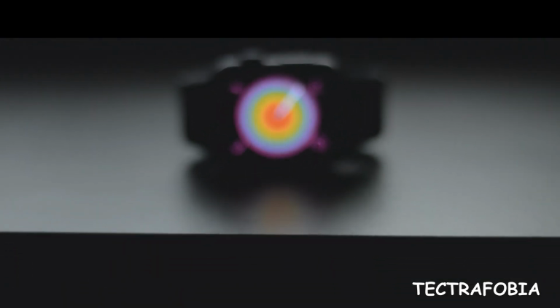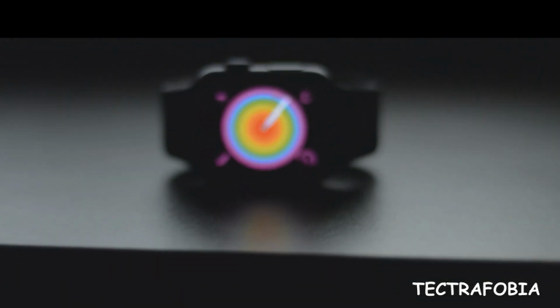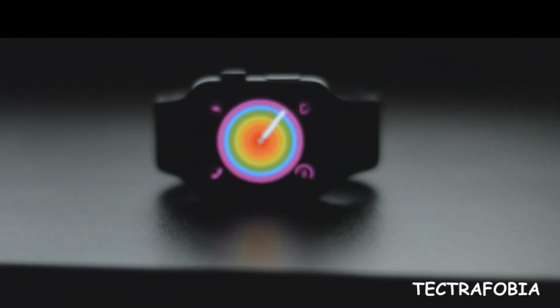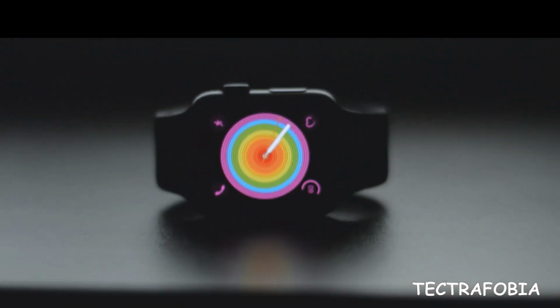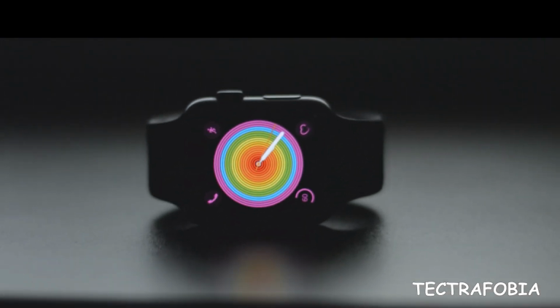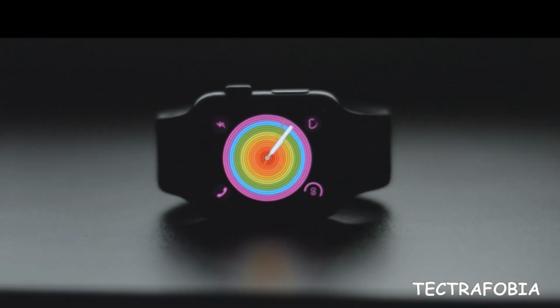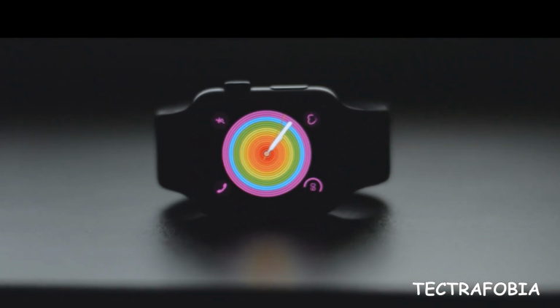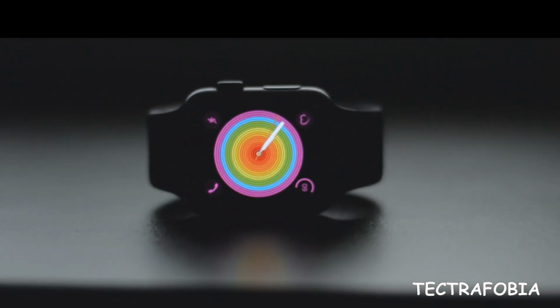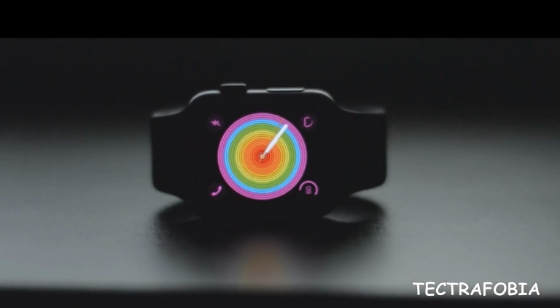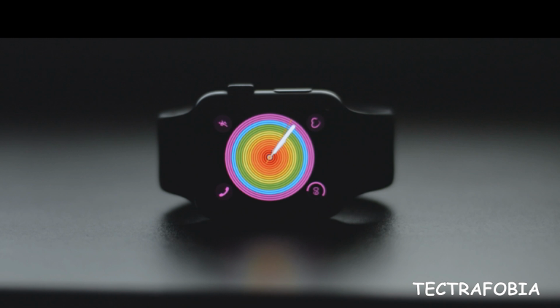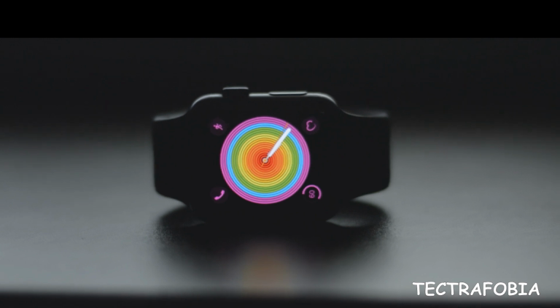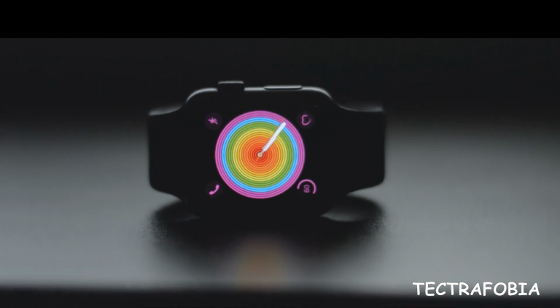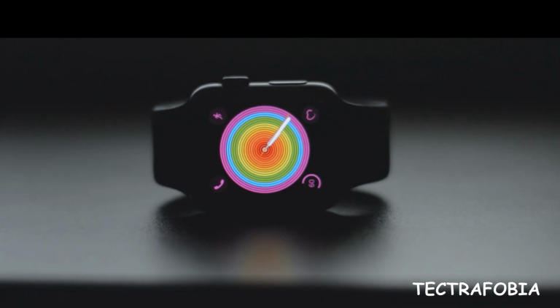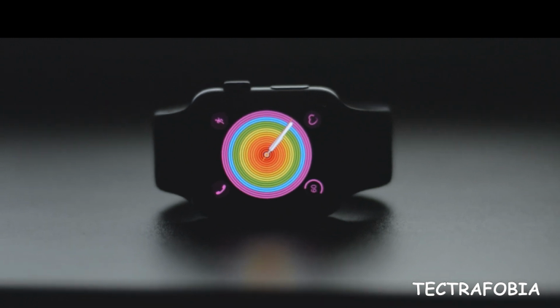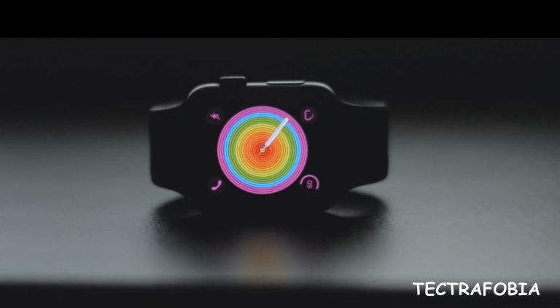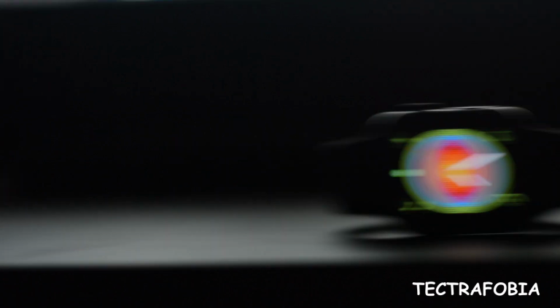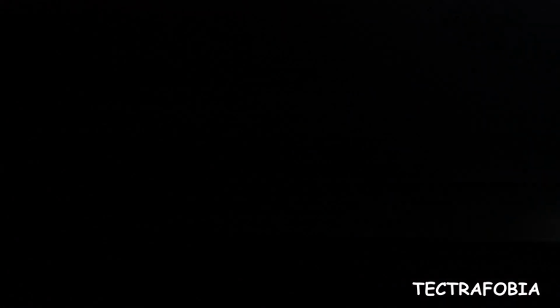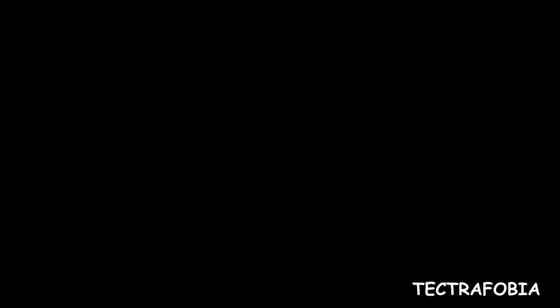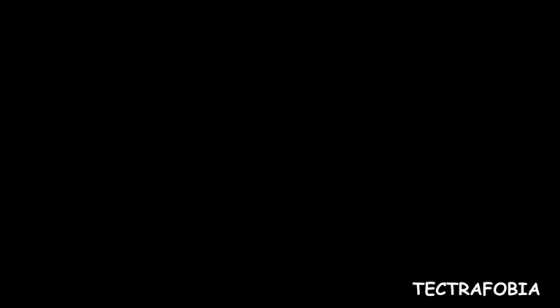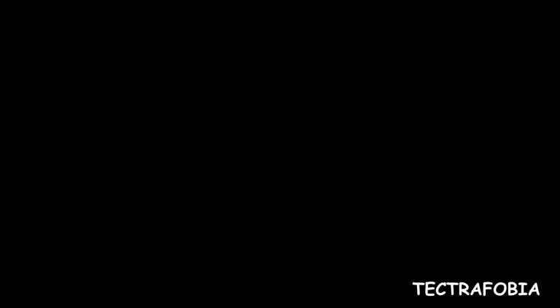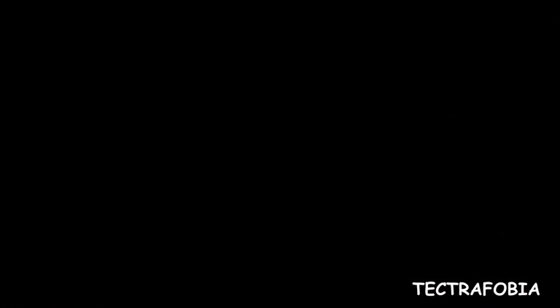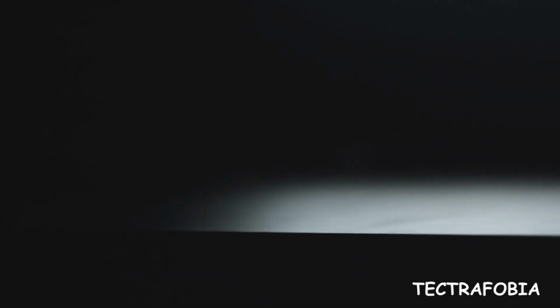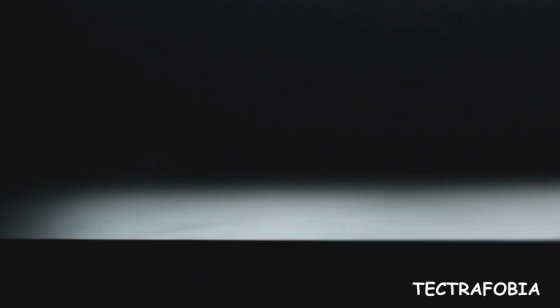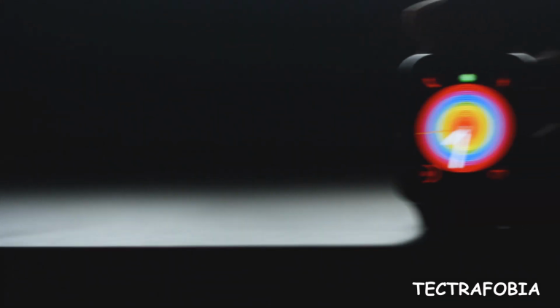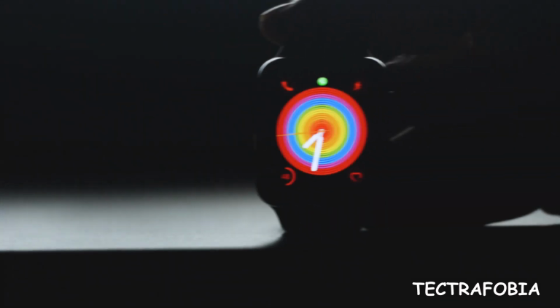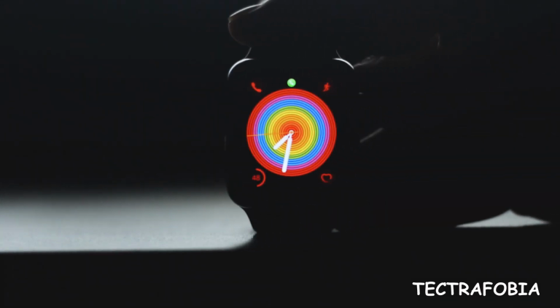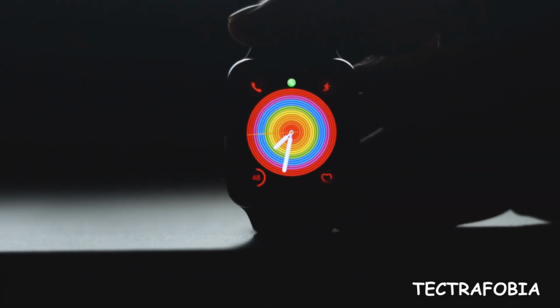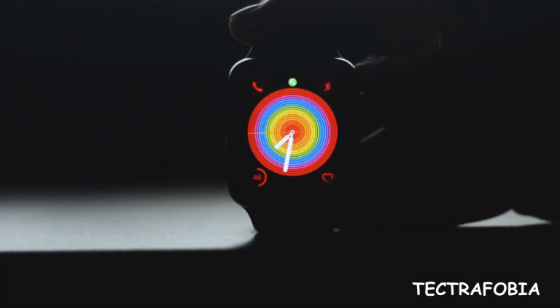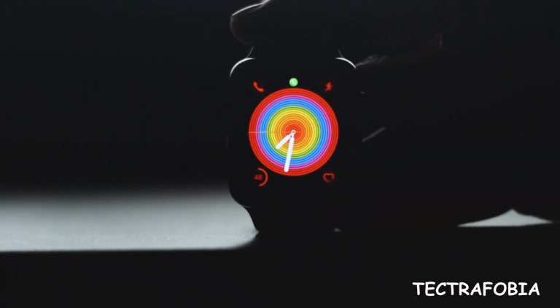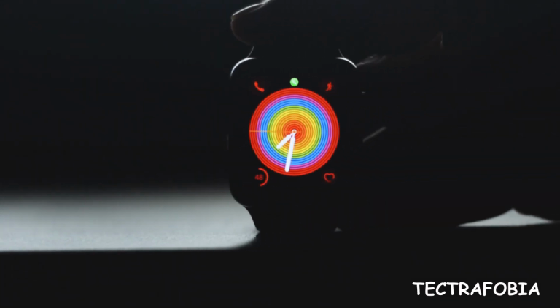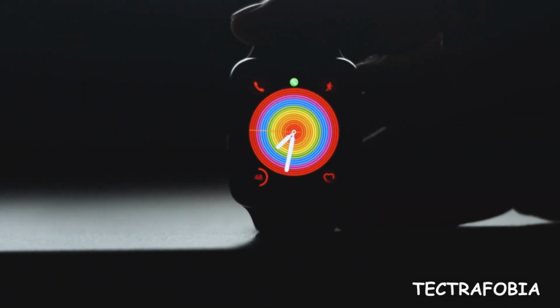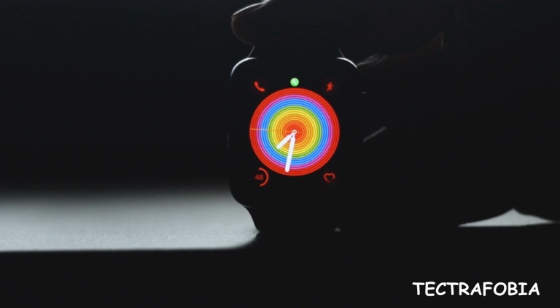Hey guys, welcome back to Tektoraphobia. We have an Apple Watch Series 3 review on its moreover and personal perspective view.